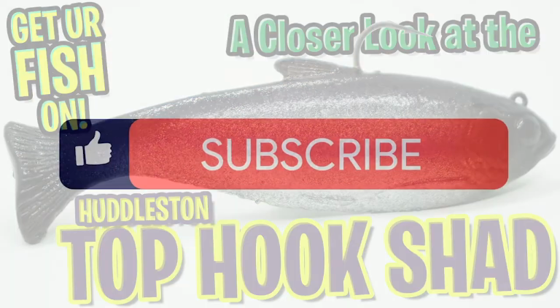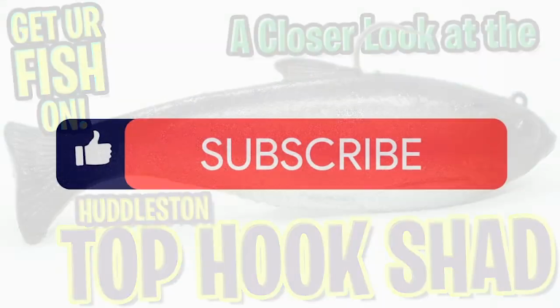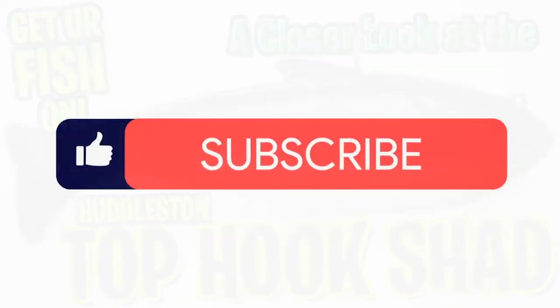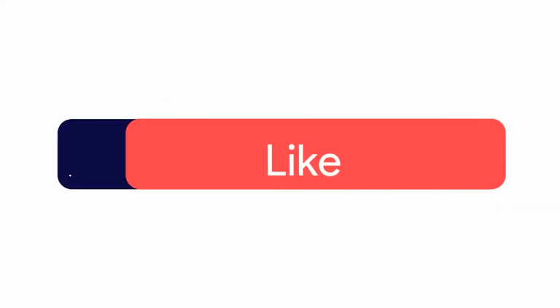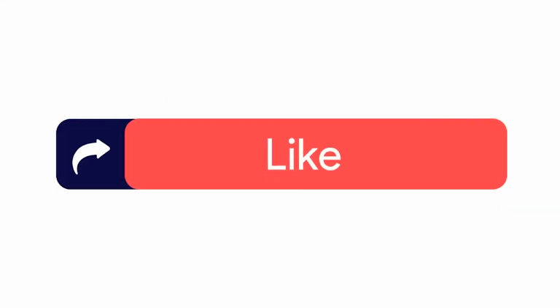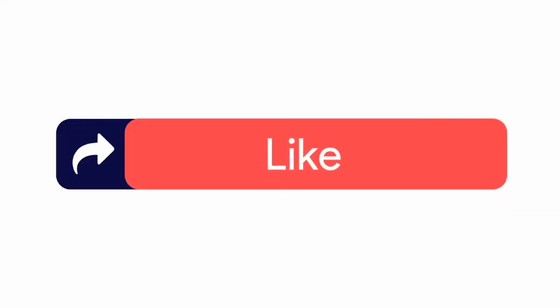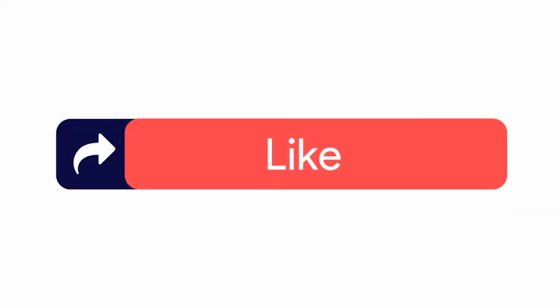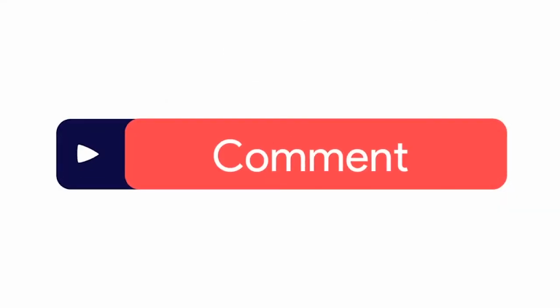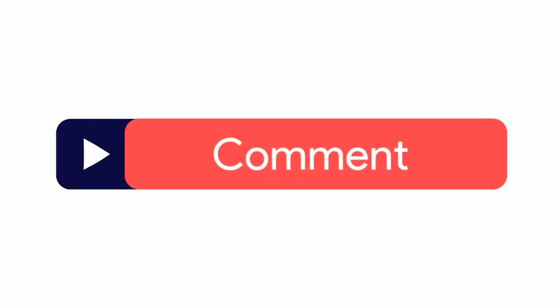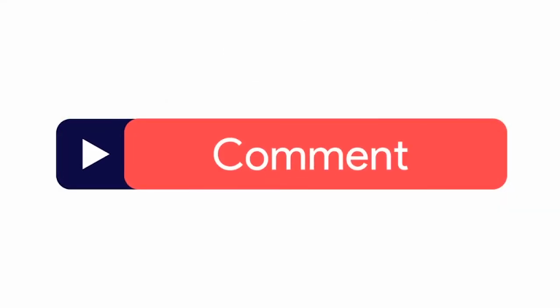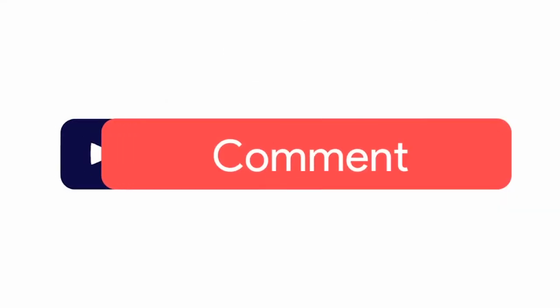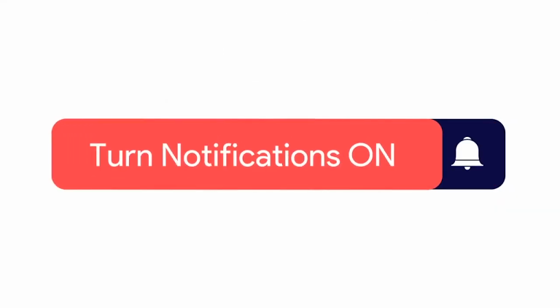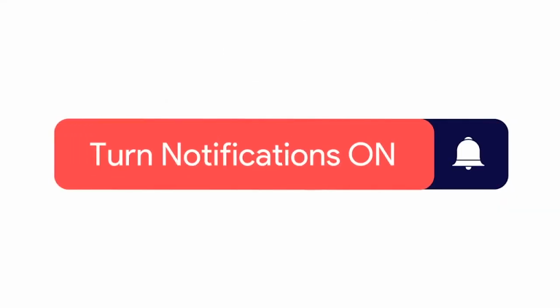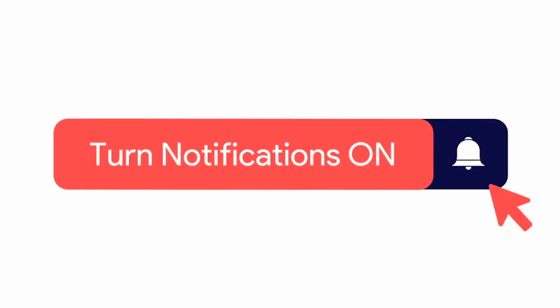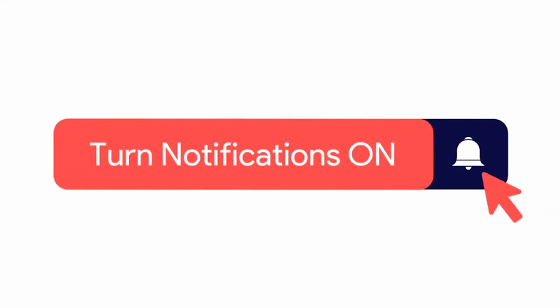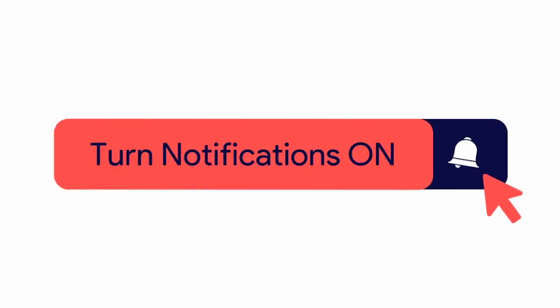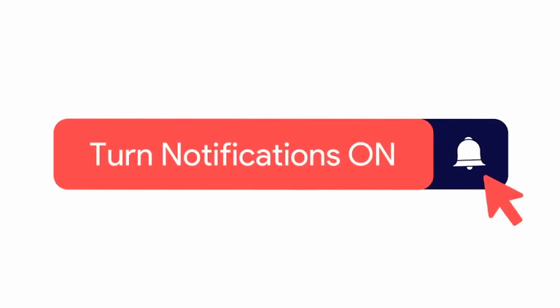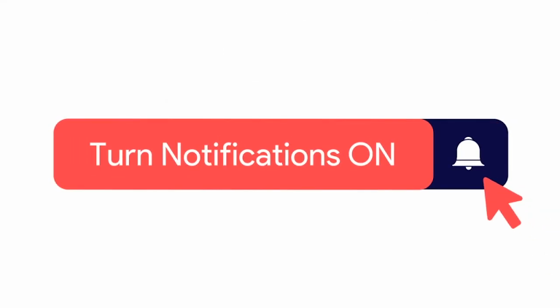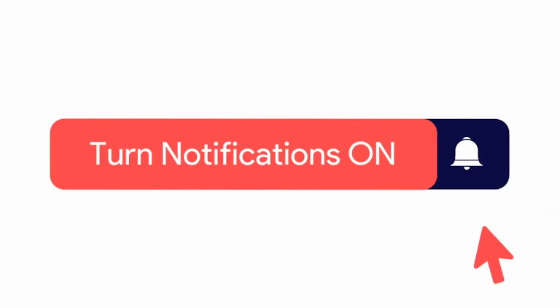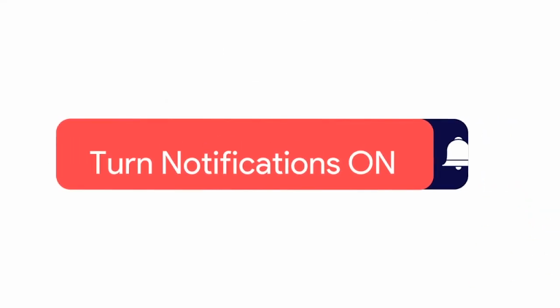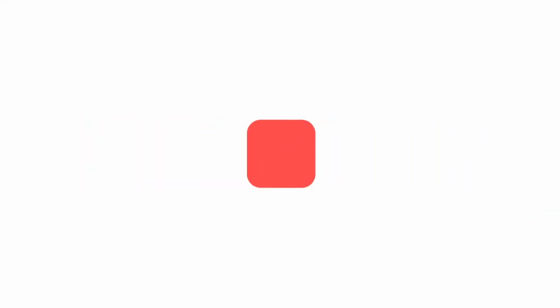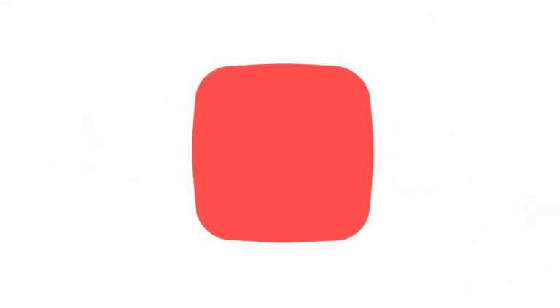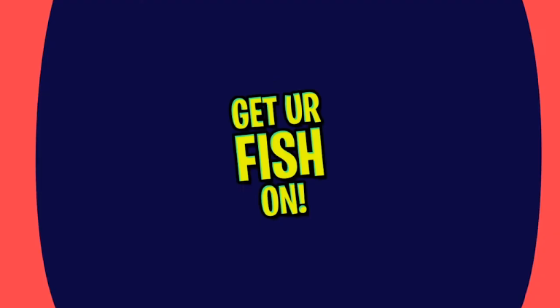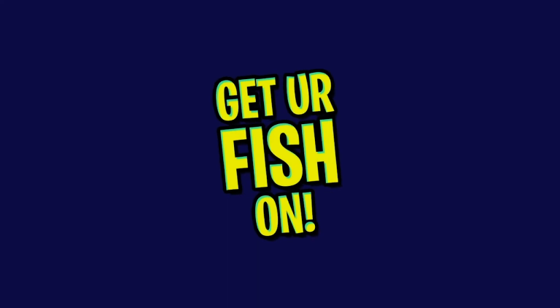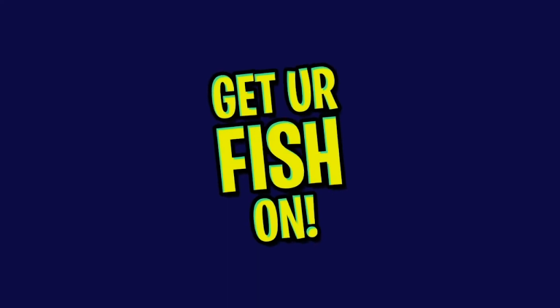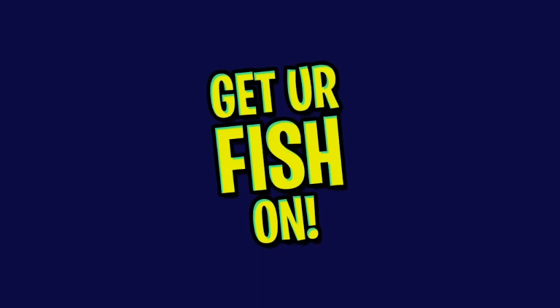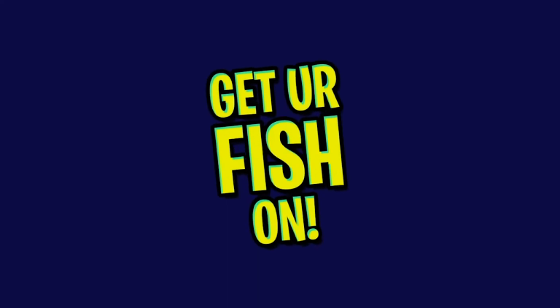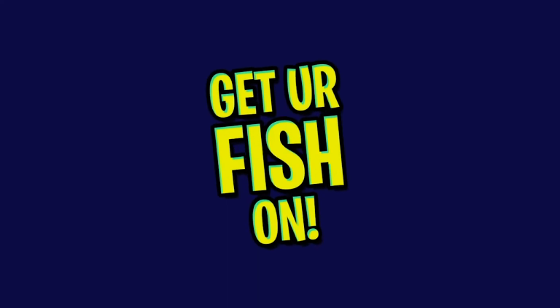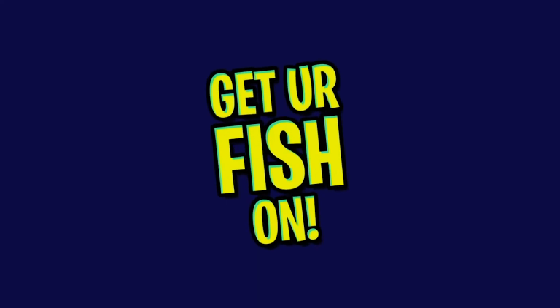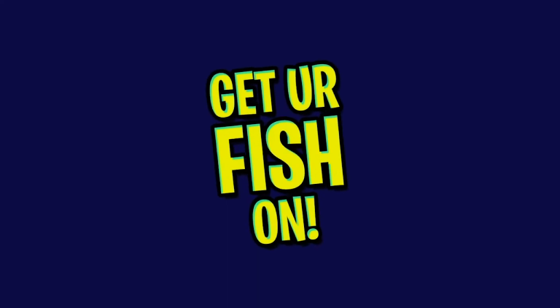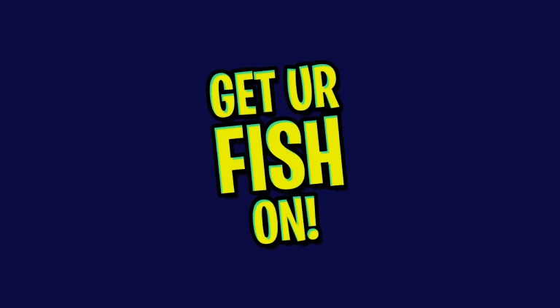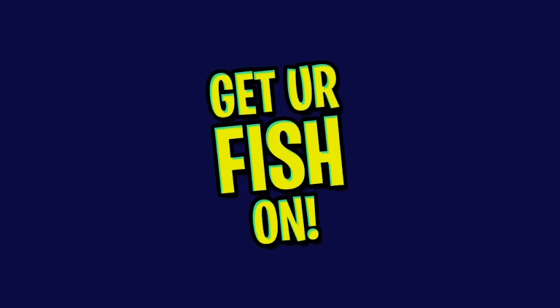Before I get started, click the subscribe button, like, comment, and click the notification bell so you know when the next video comes out.